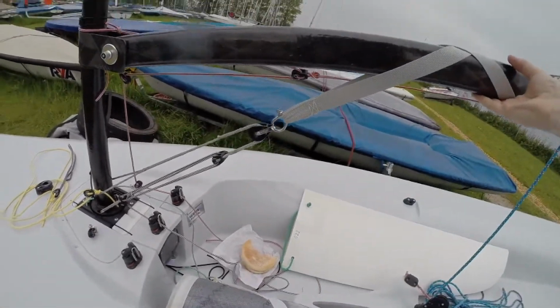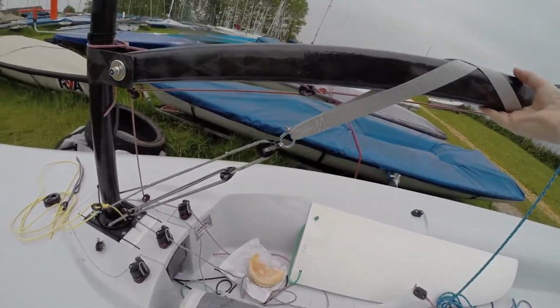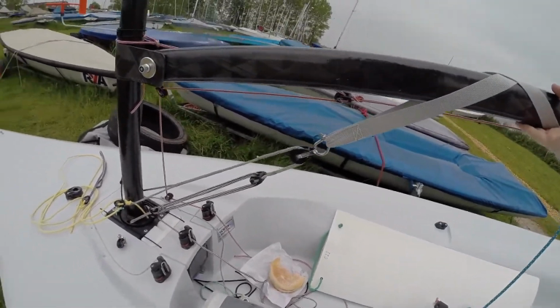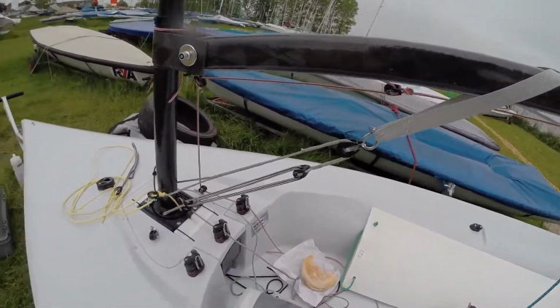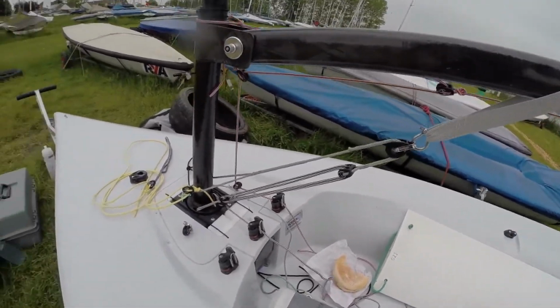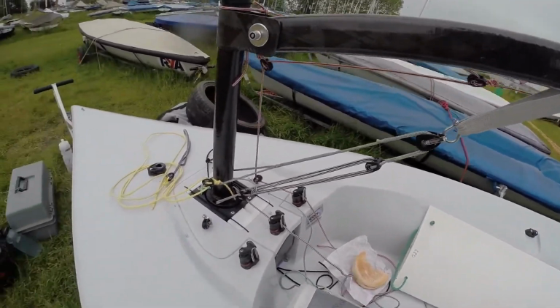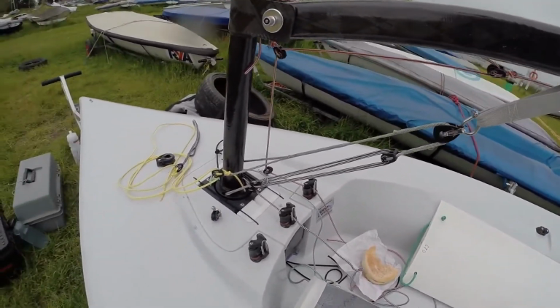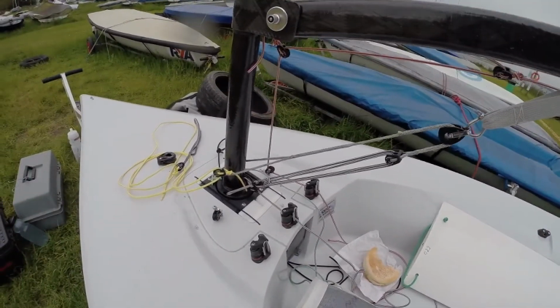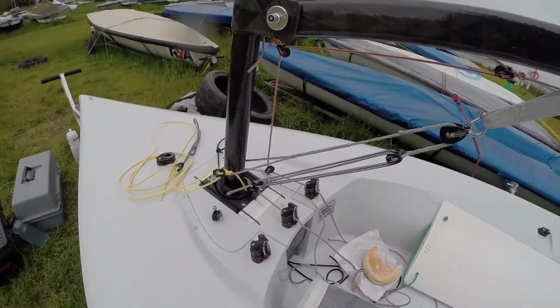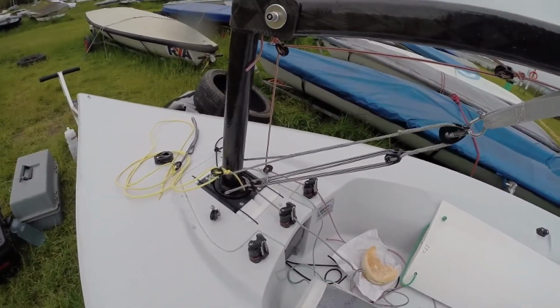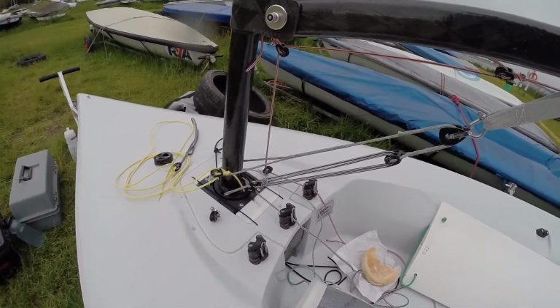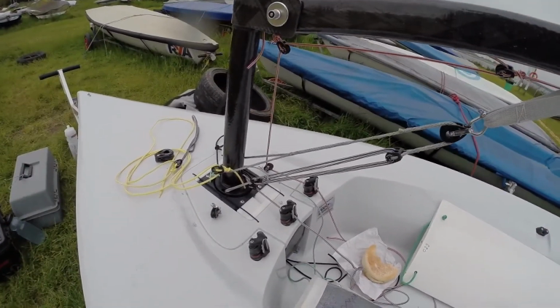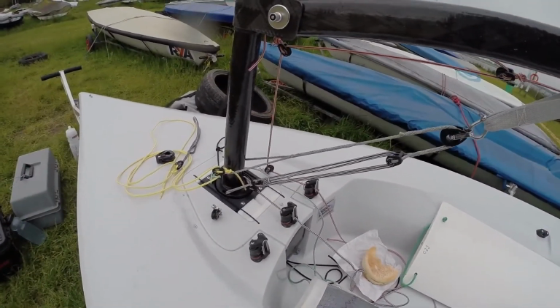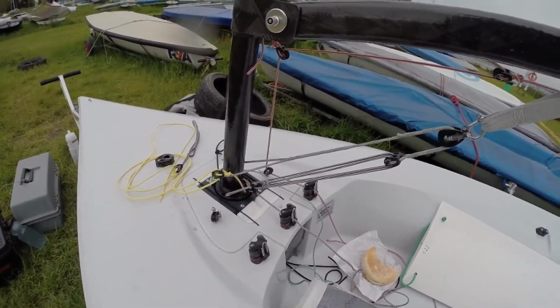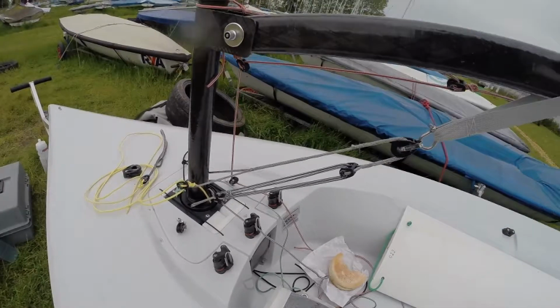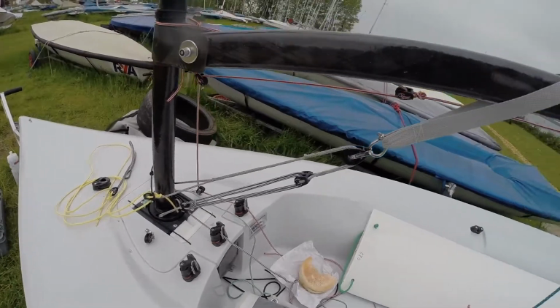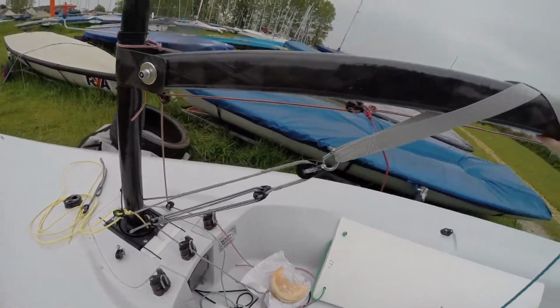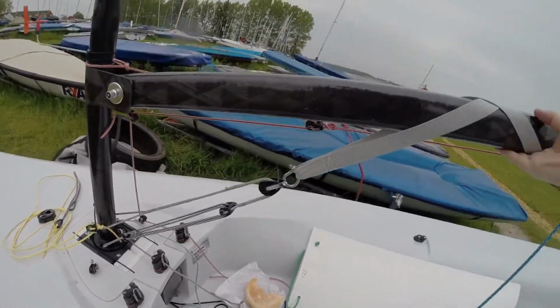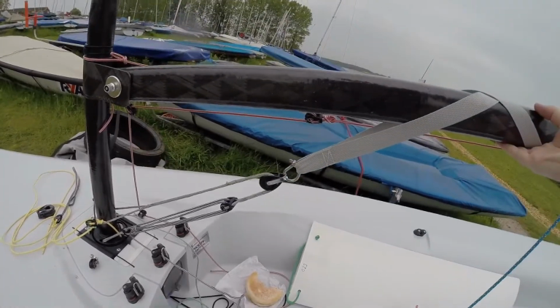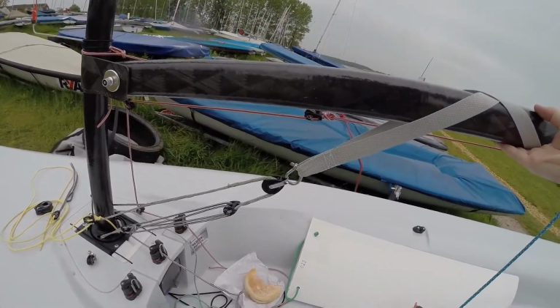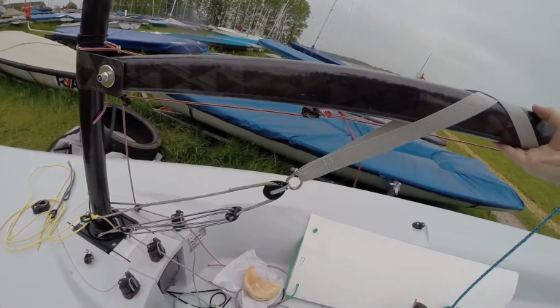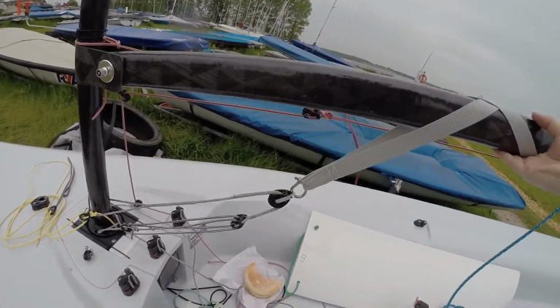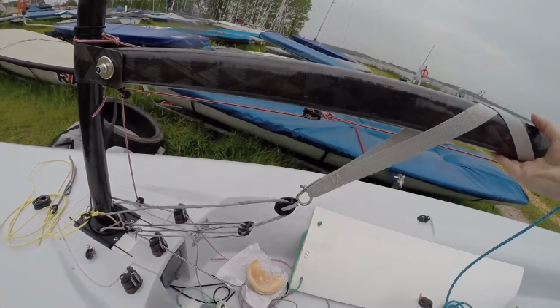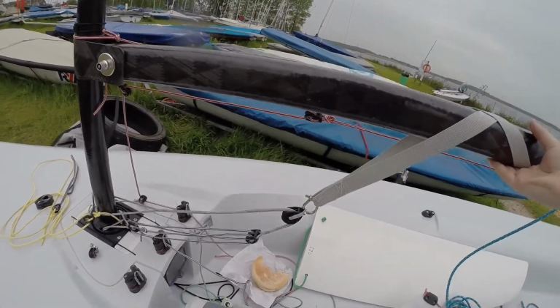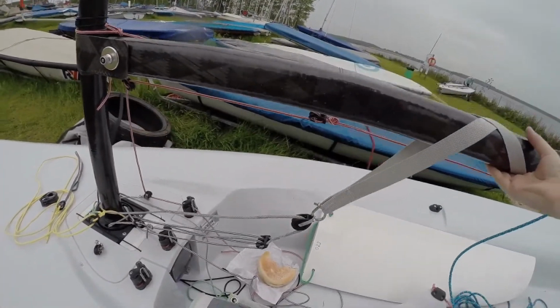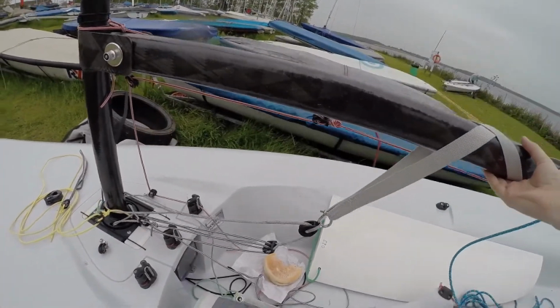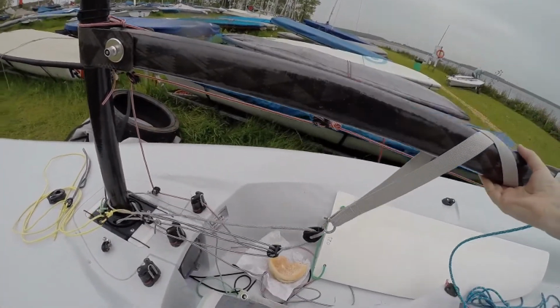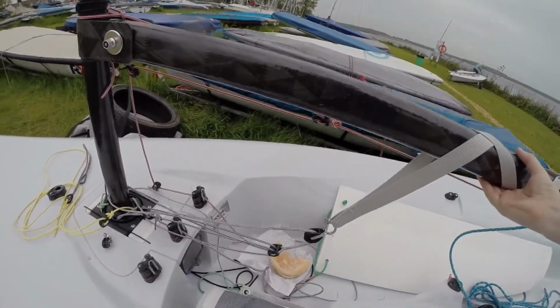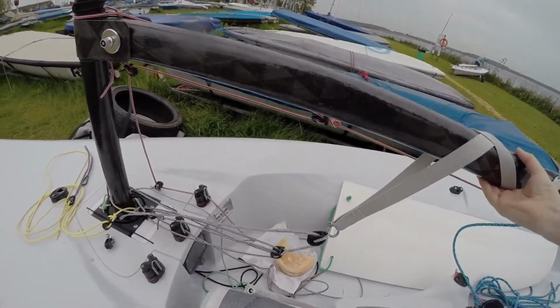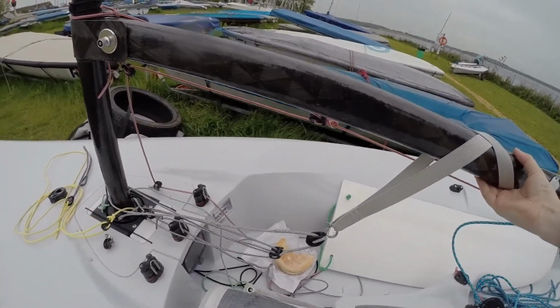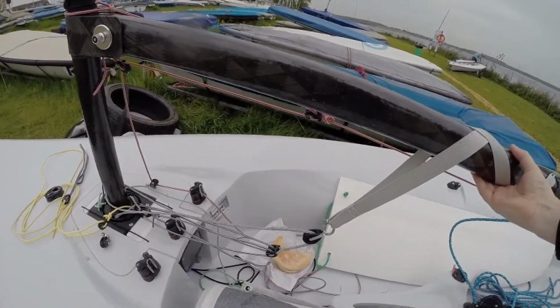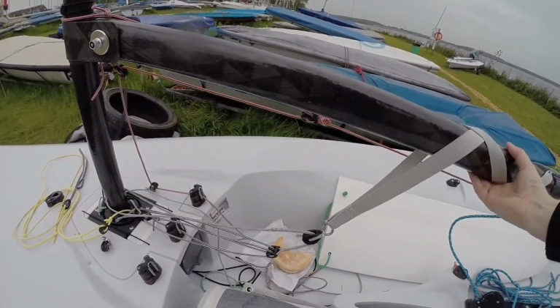To ensure a full range of movement, move the kicker boomstrop fully aft up to the mainsheet attachment point.